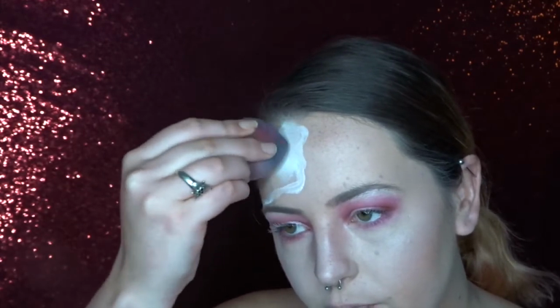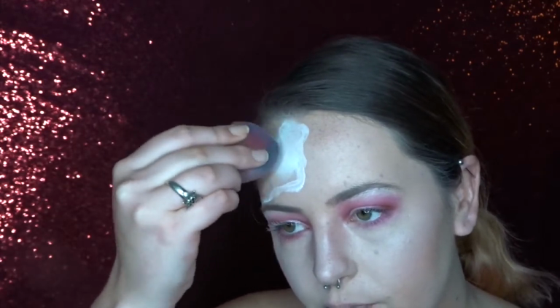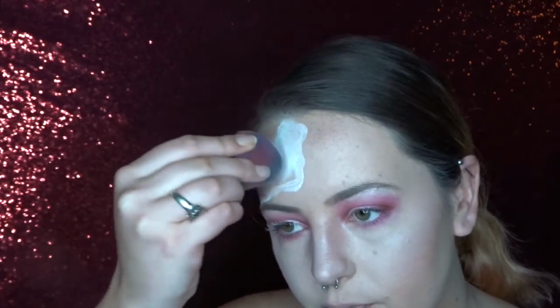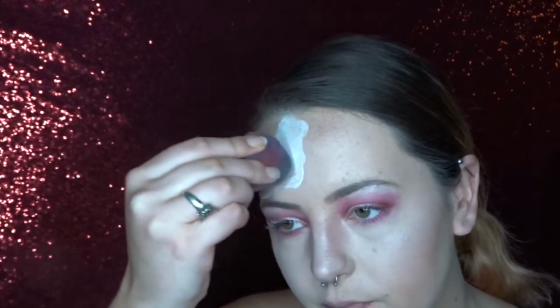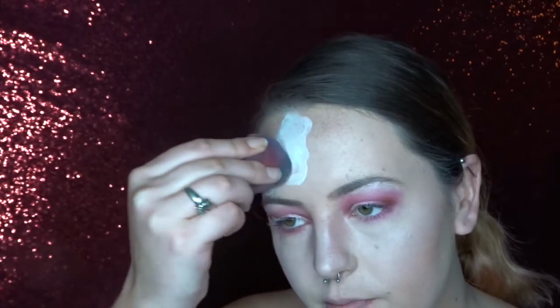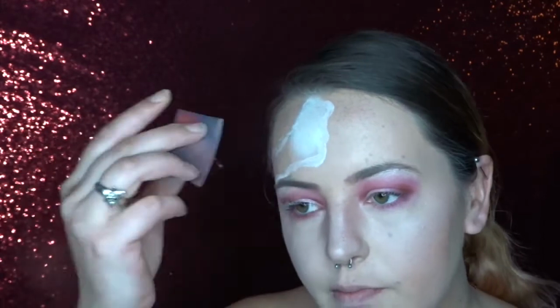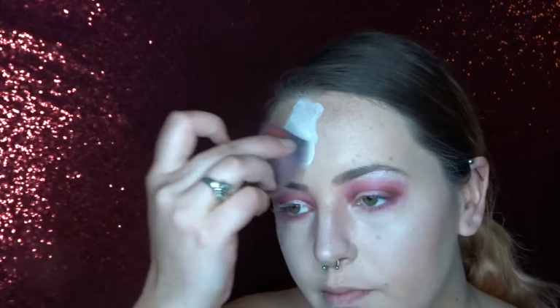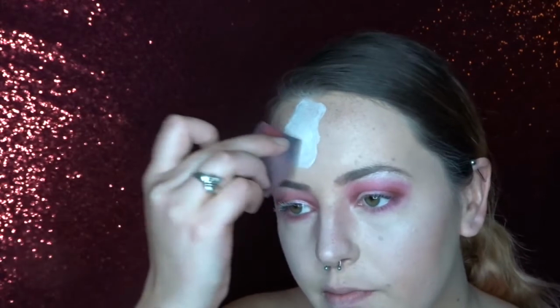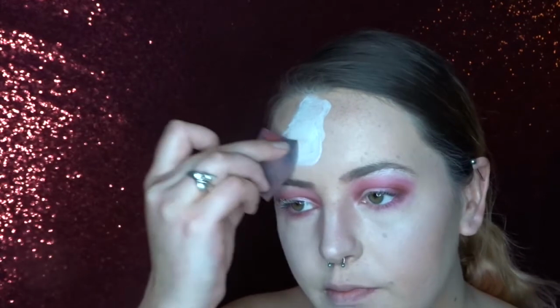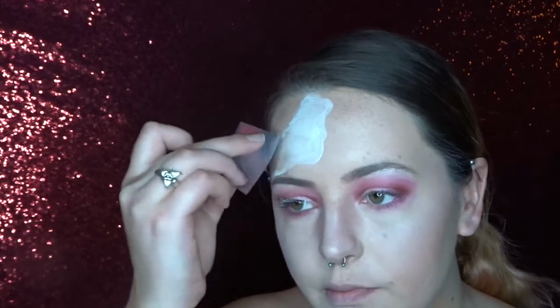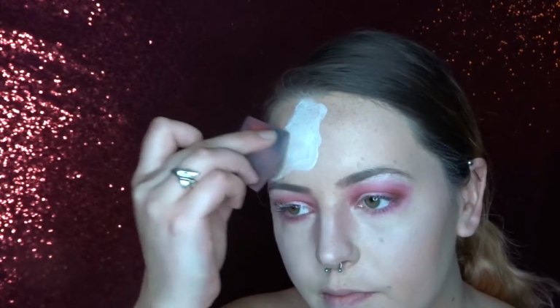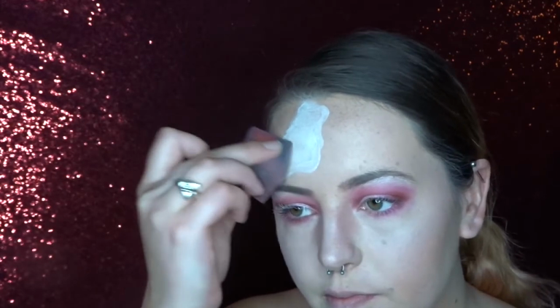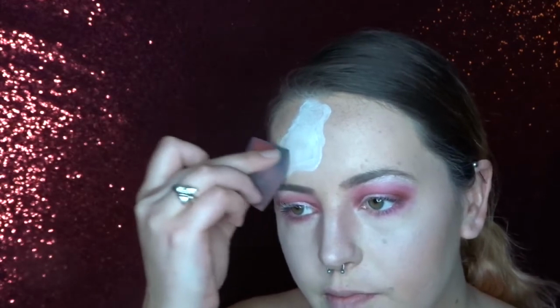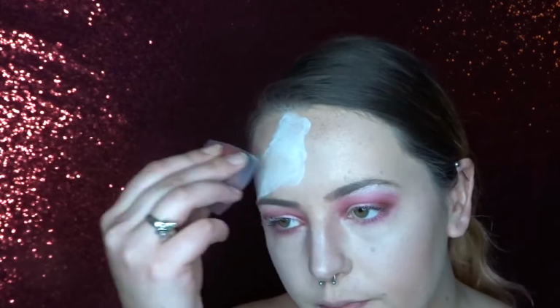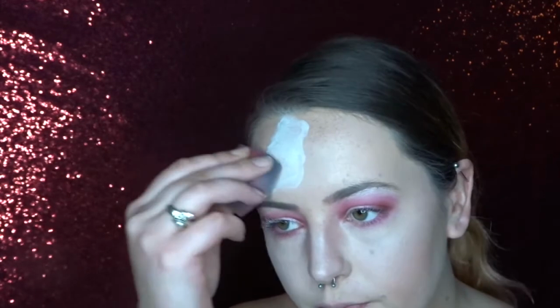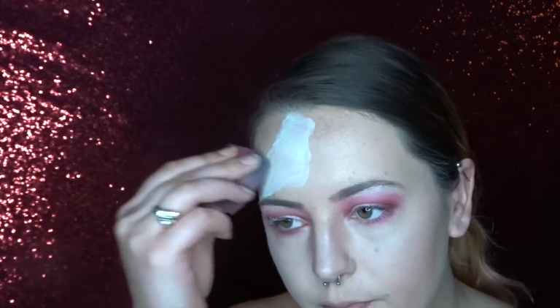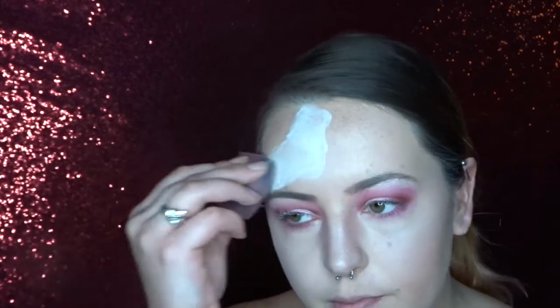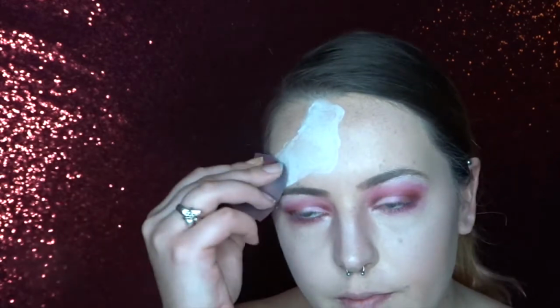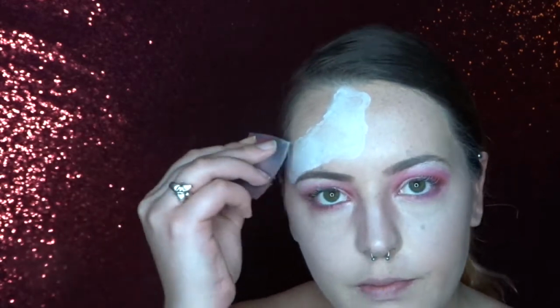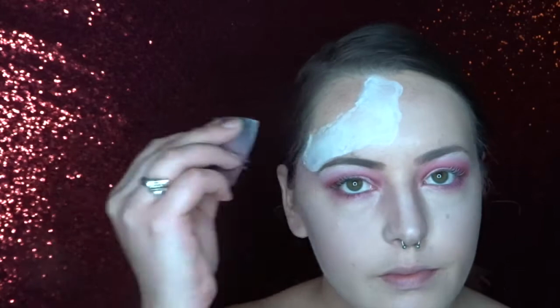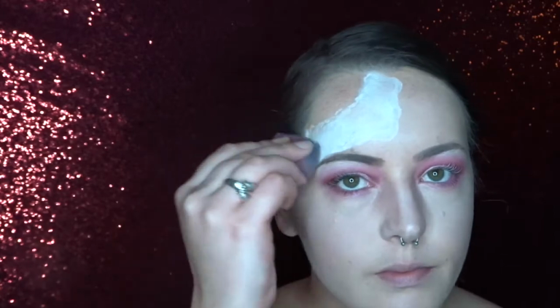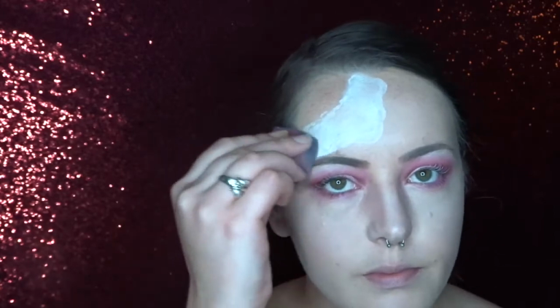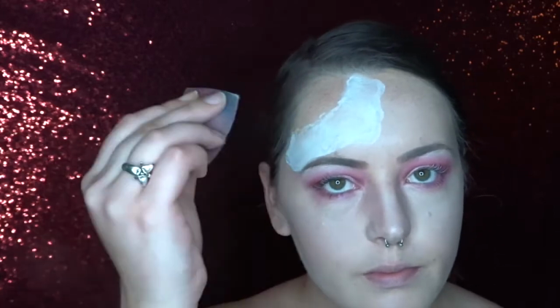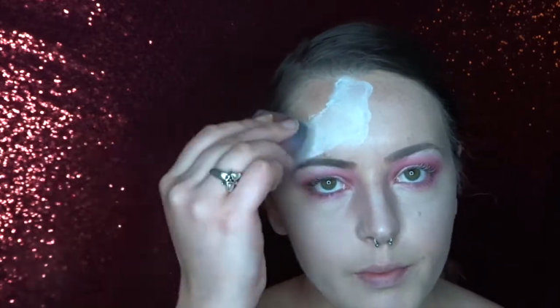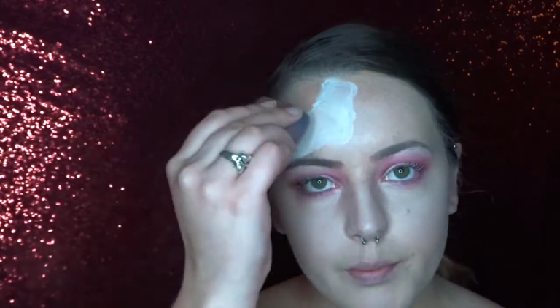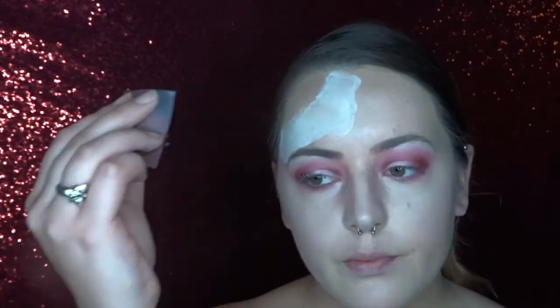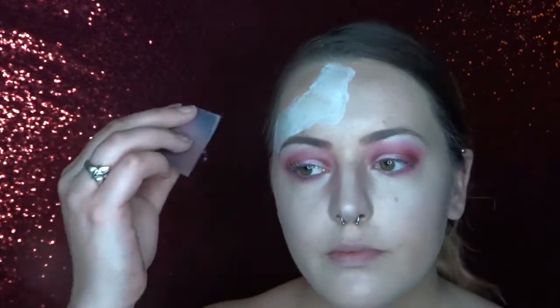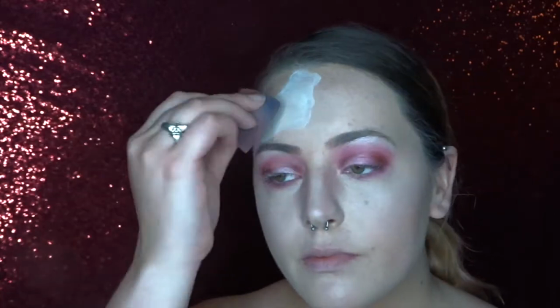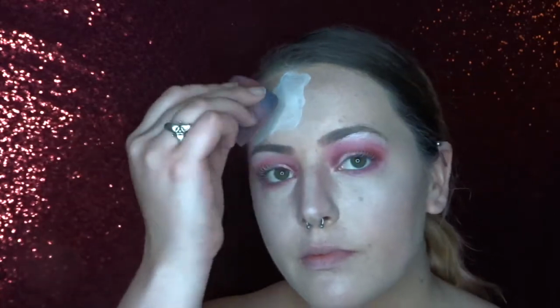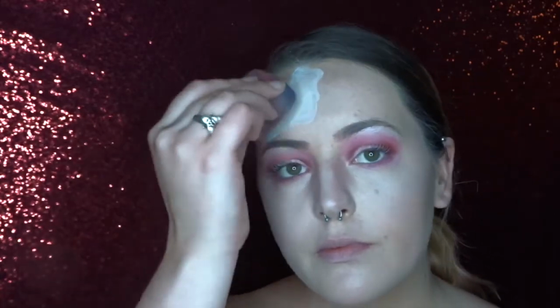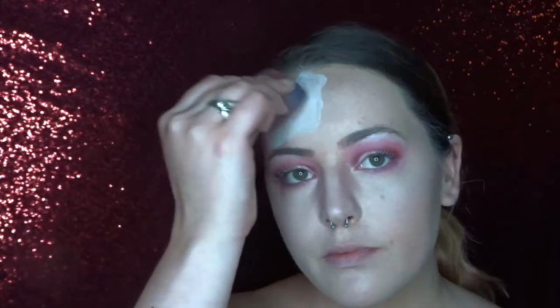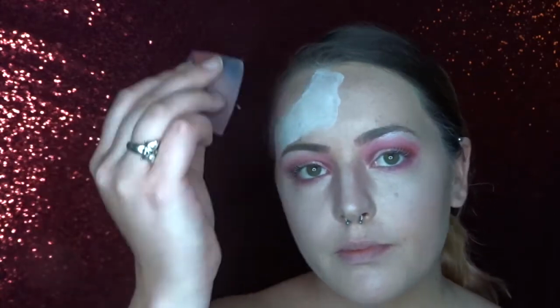Using a sponge and that tag white again I'm now just filling it in.